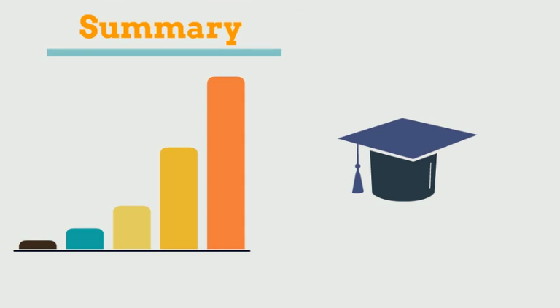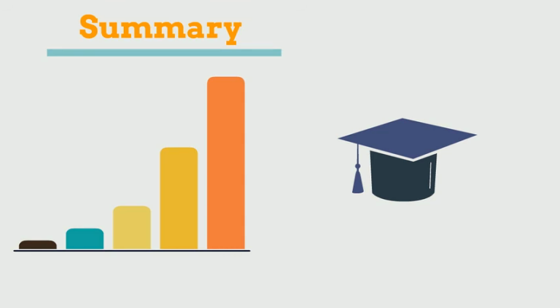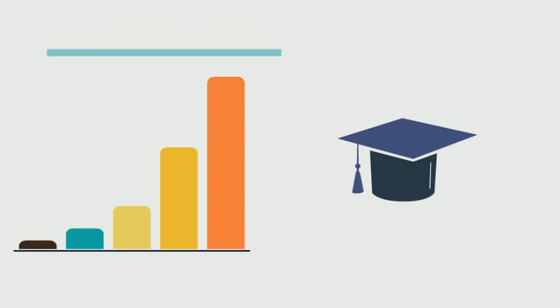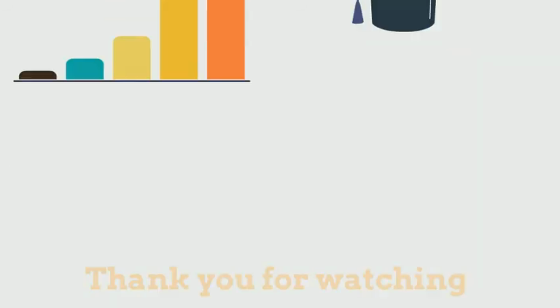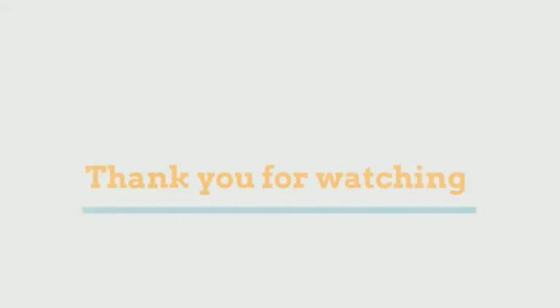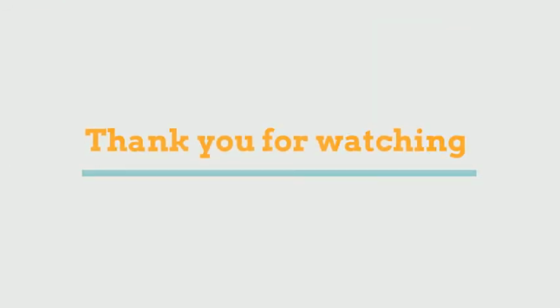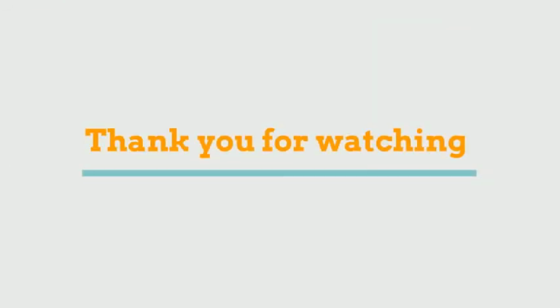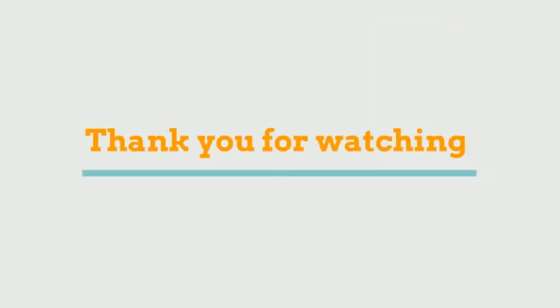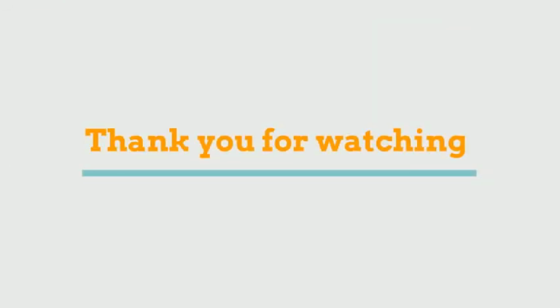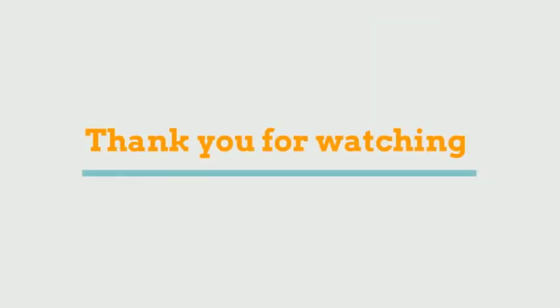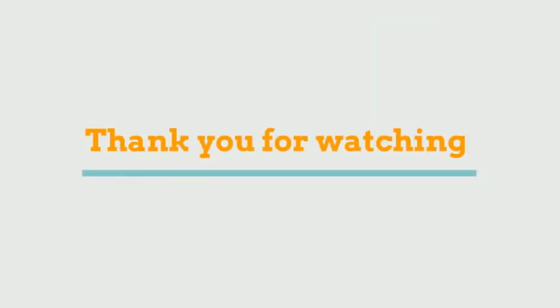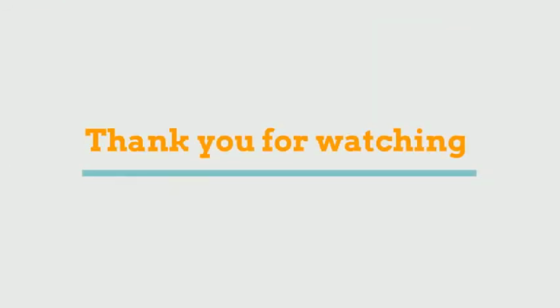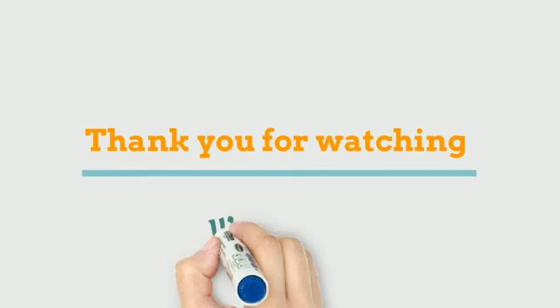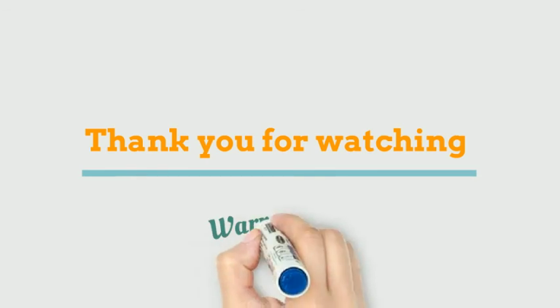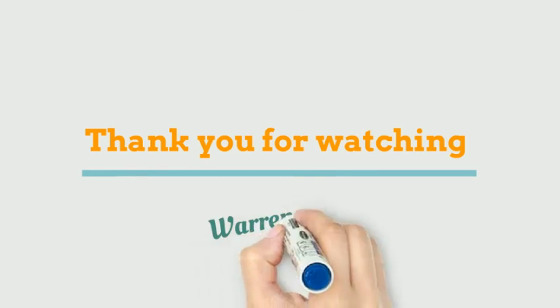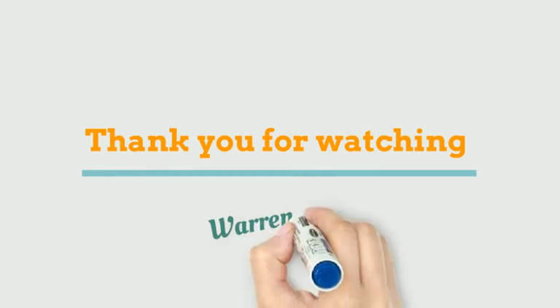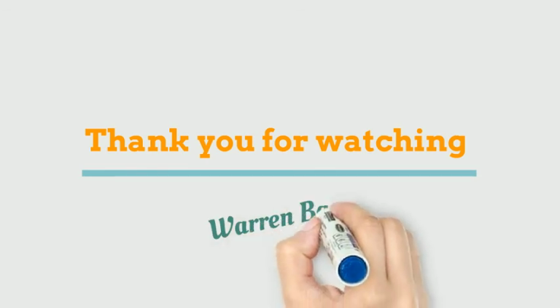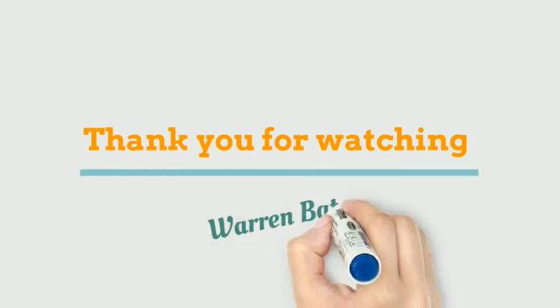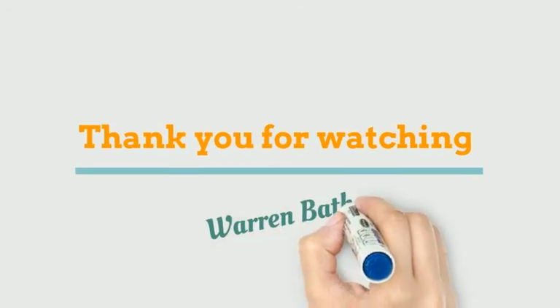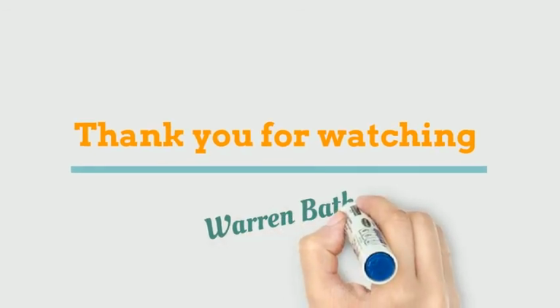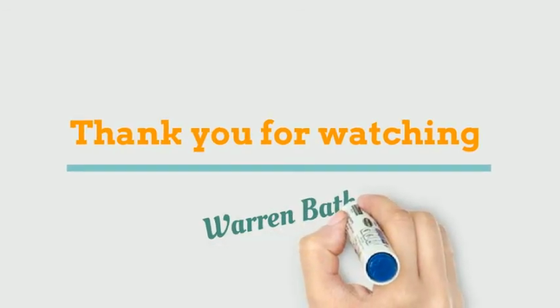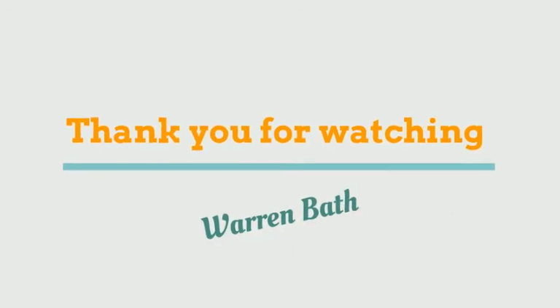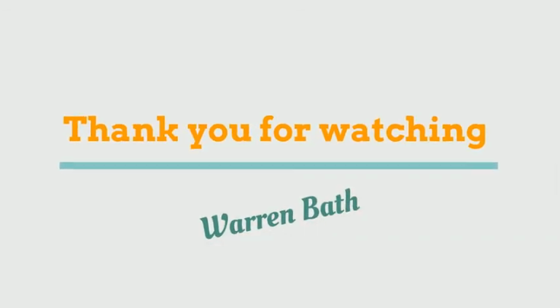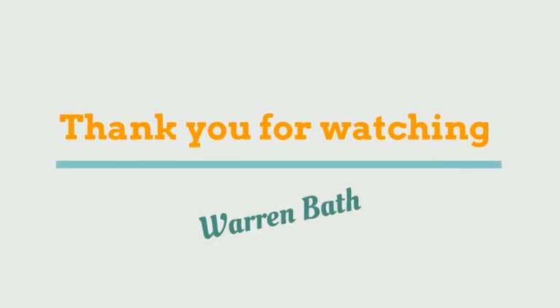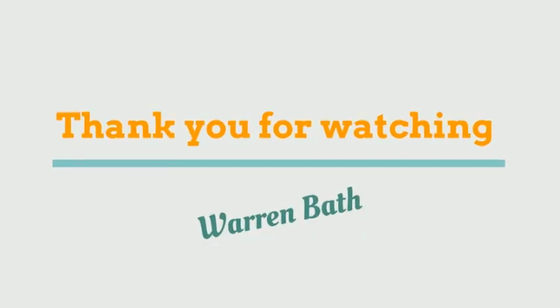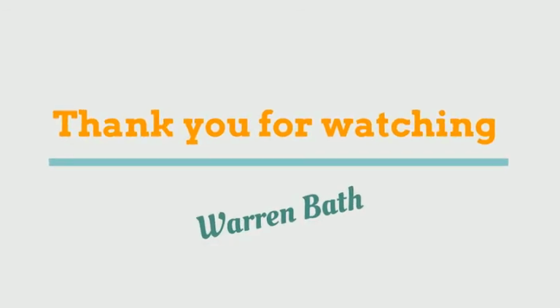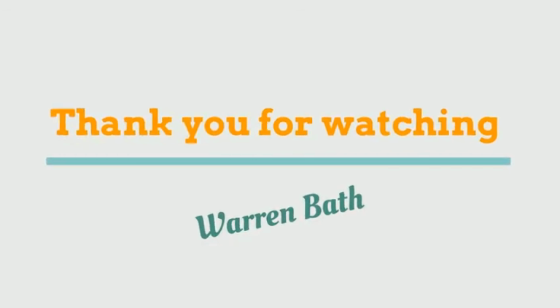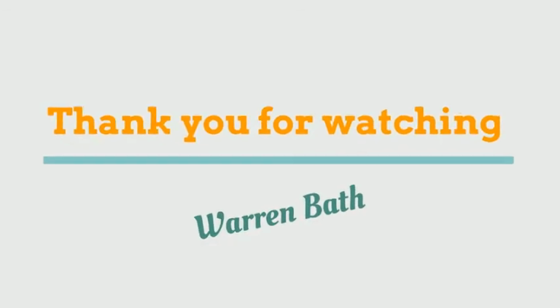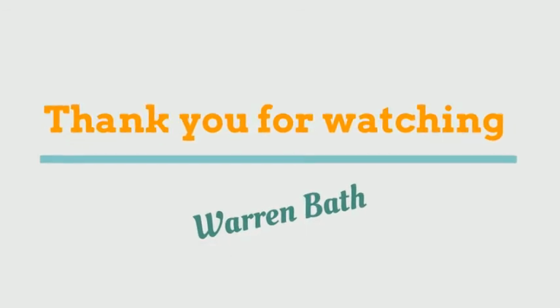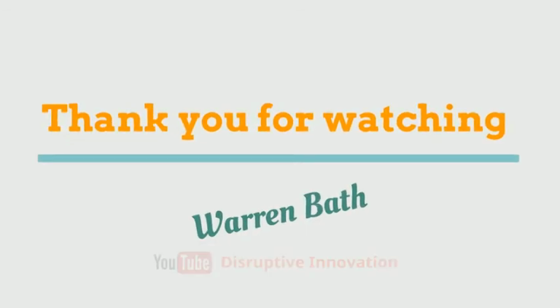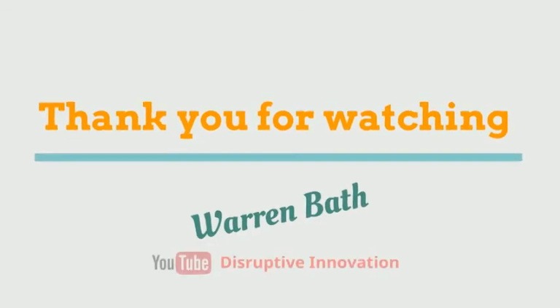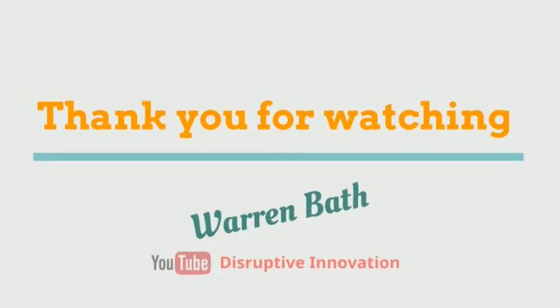I hope you found the video useful. Have a look in the notes below for references. Thank you again for watching.